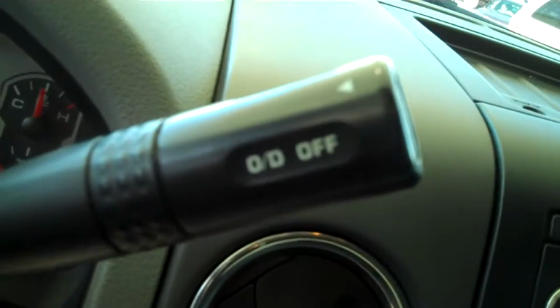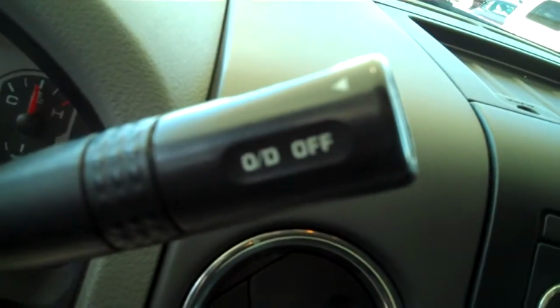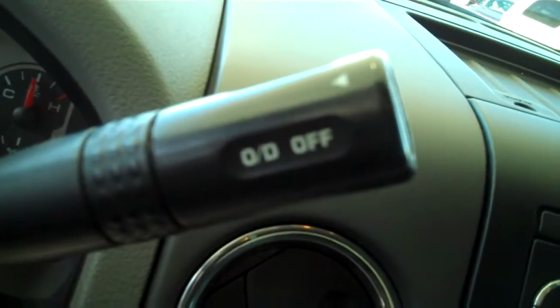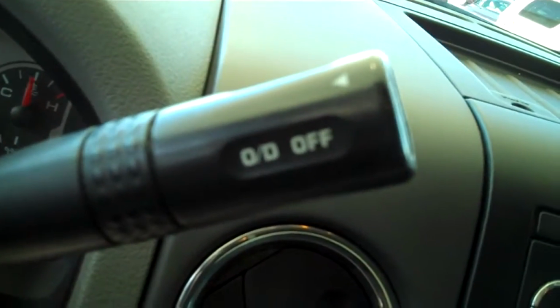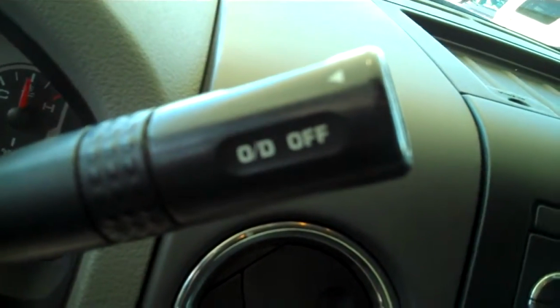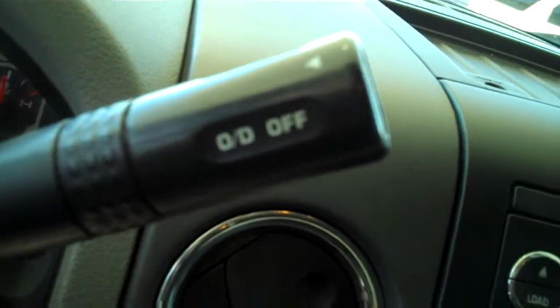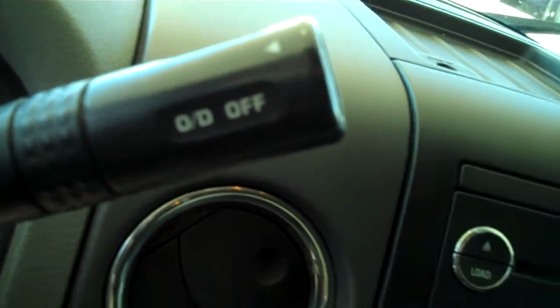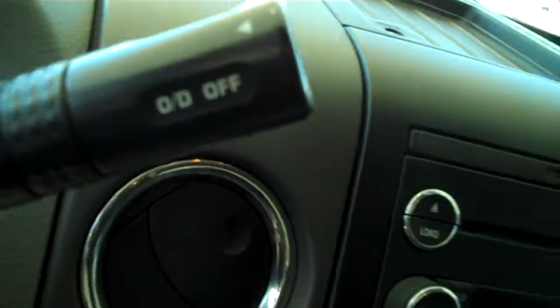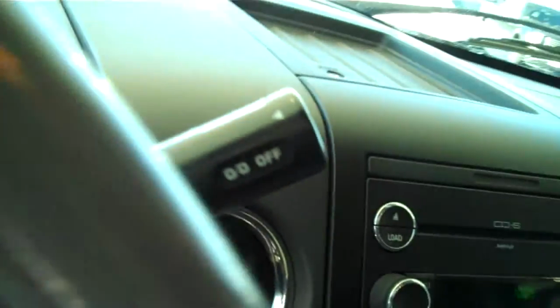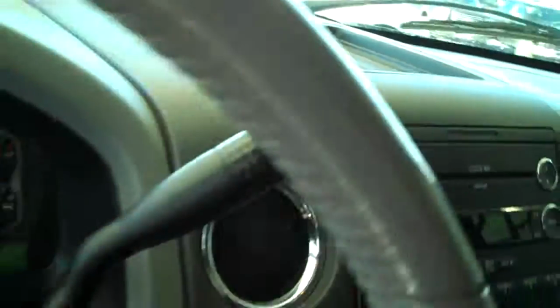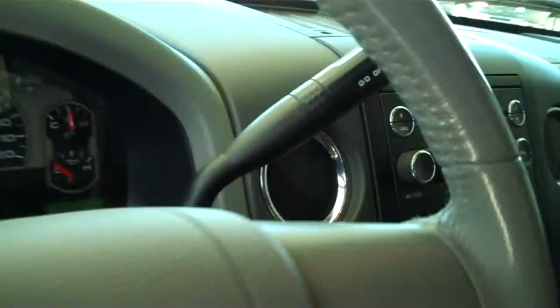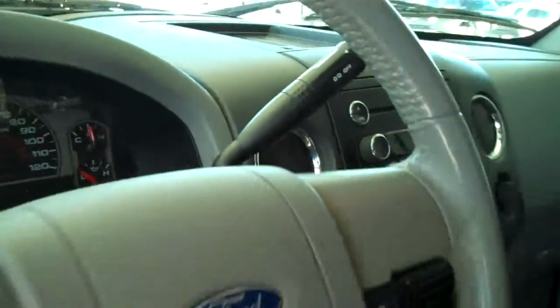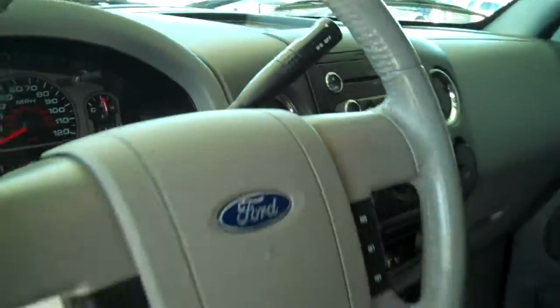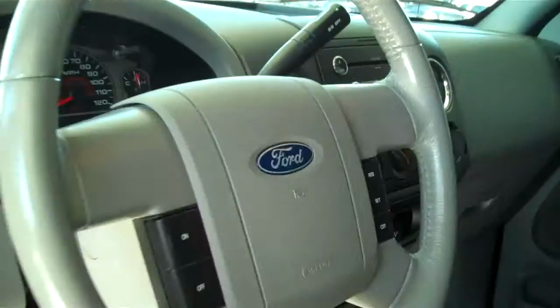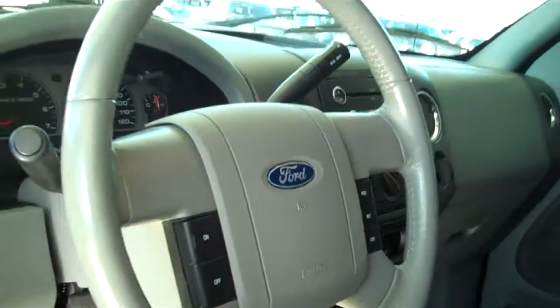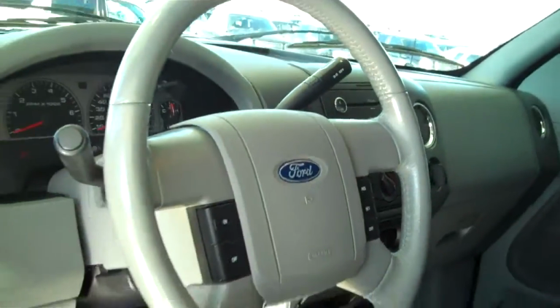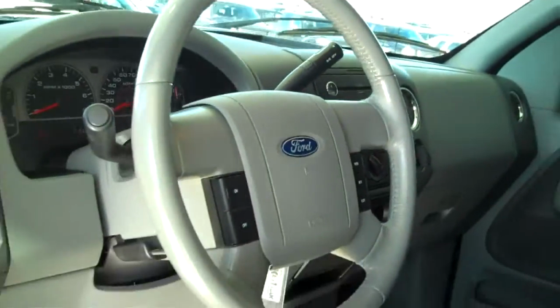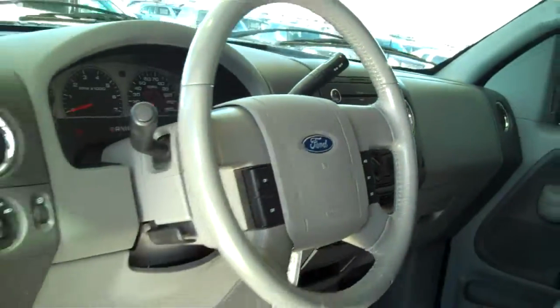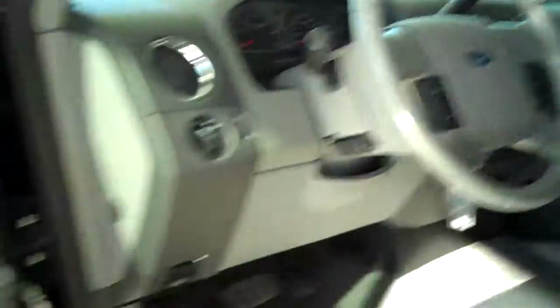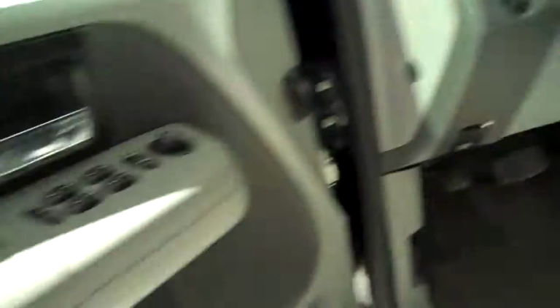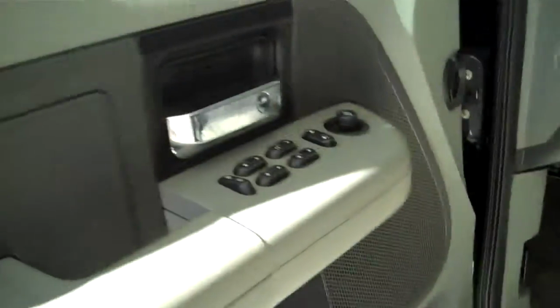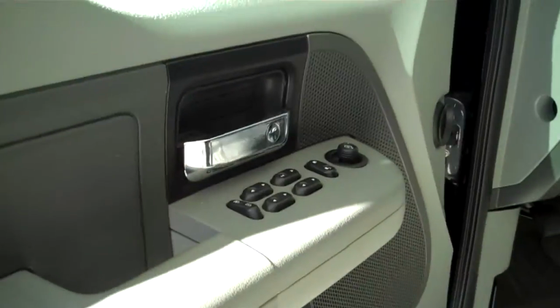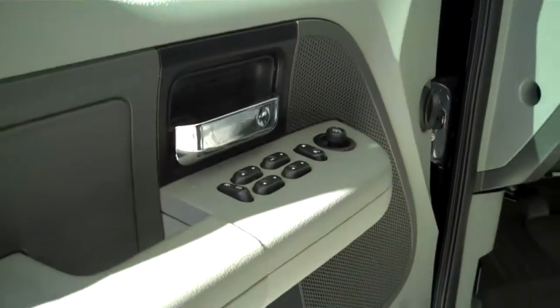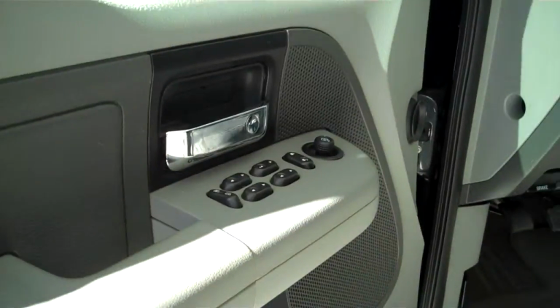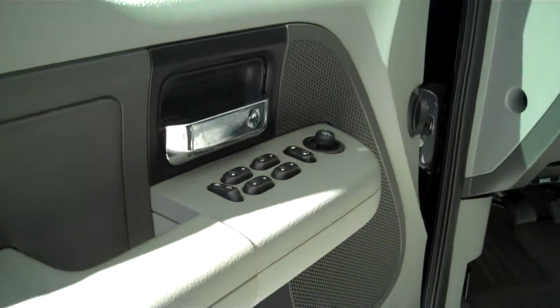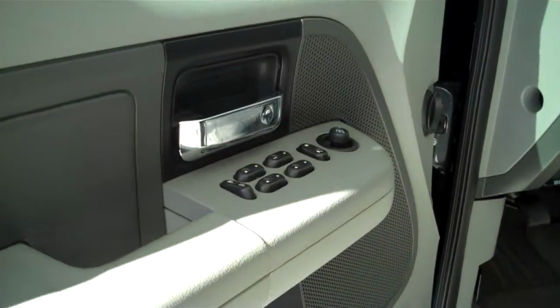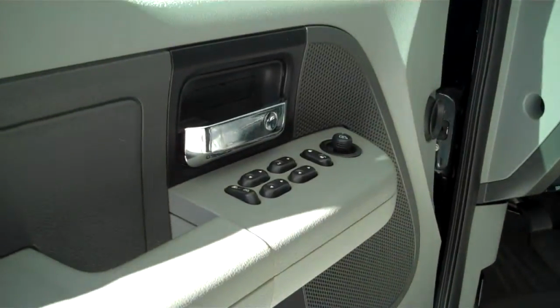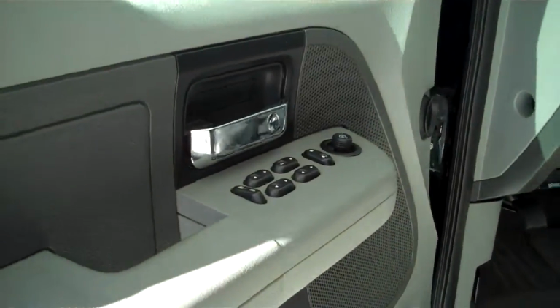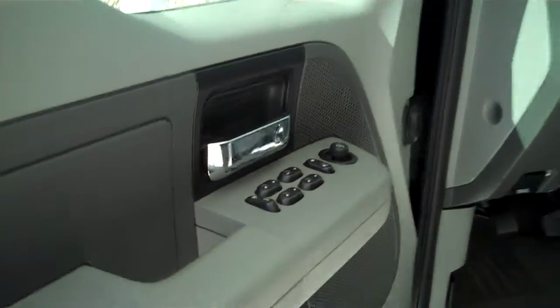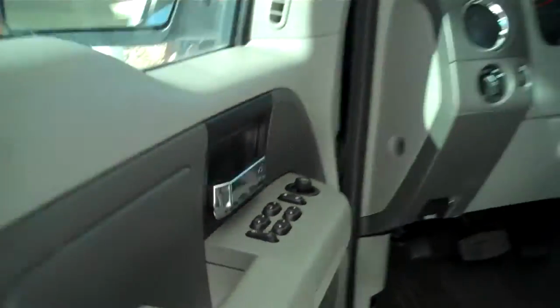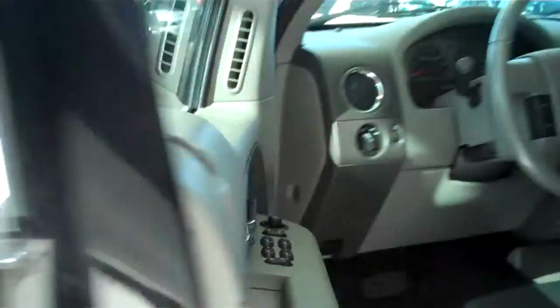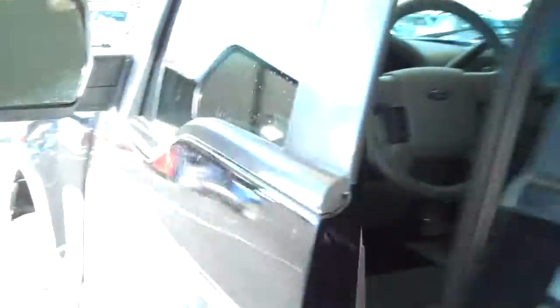This one is automatic with overdrive, power steering, tilt and cruise, power windows, power locks, and keyless entry.